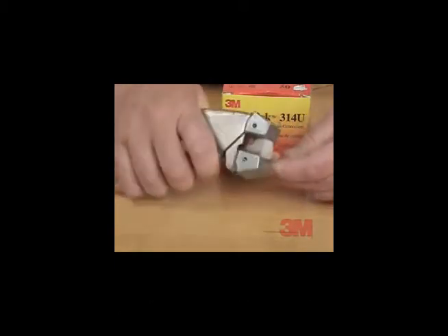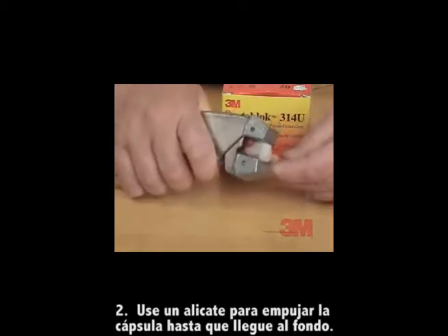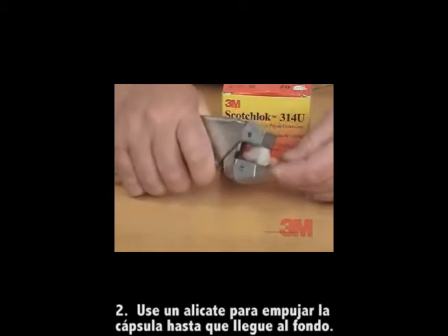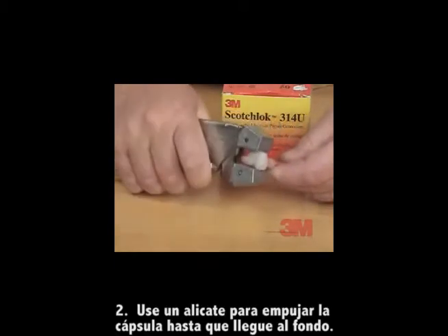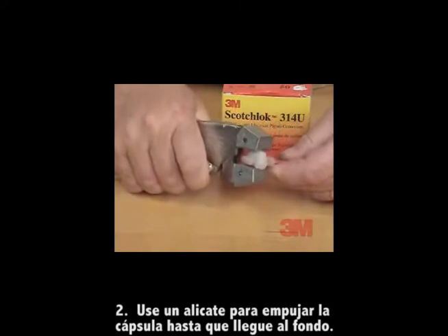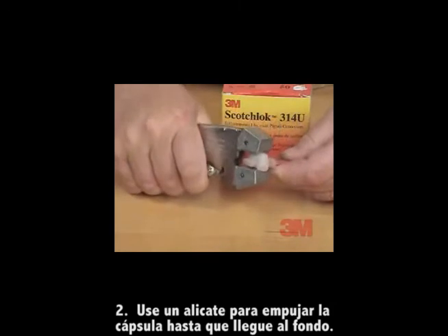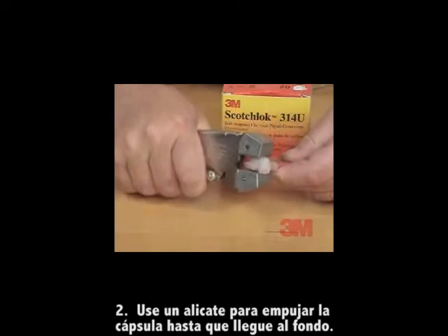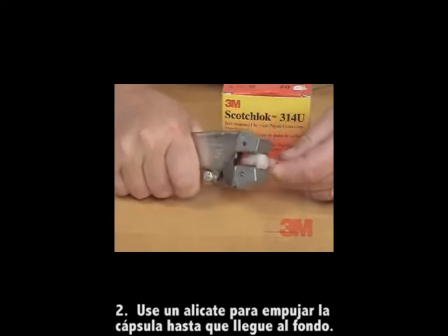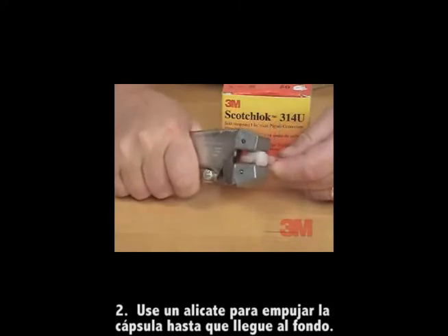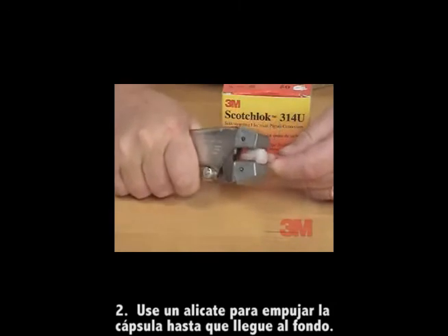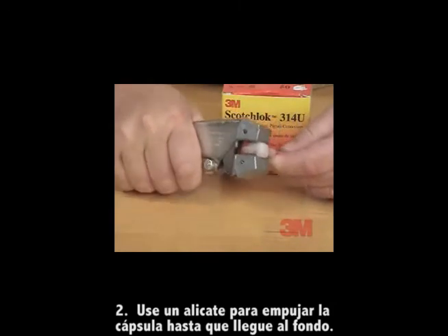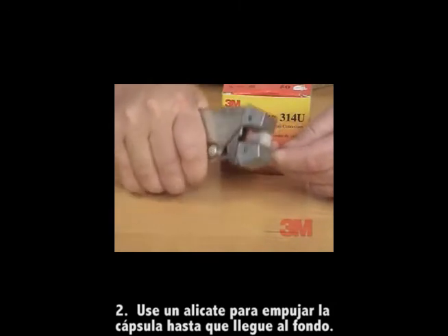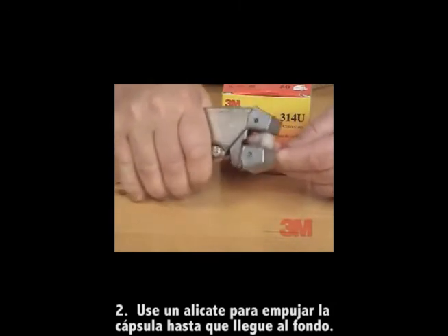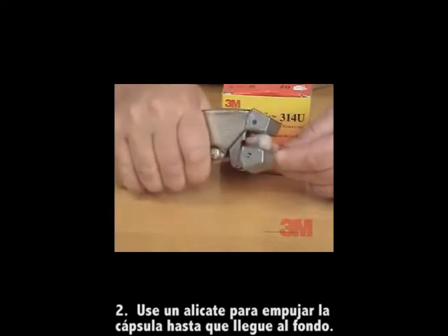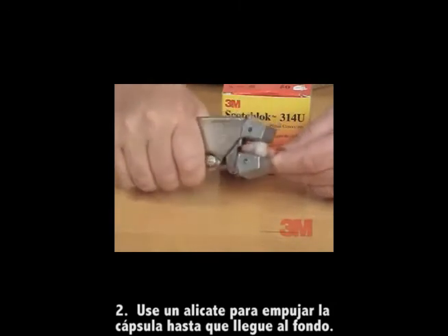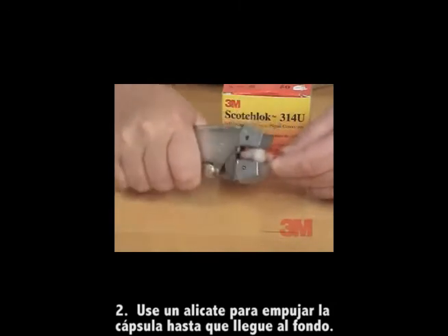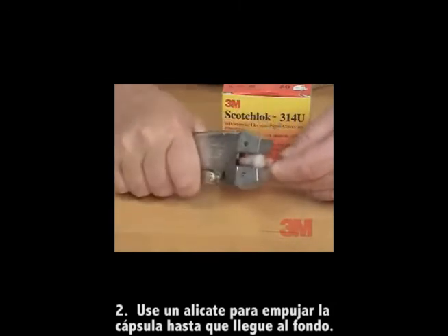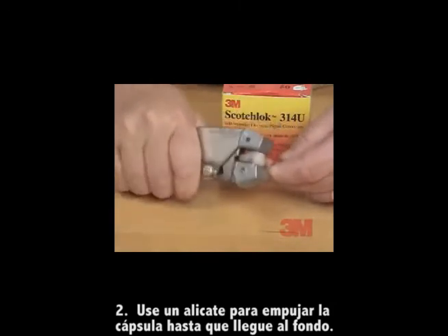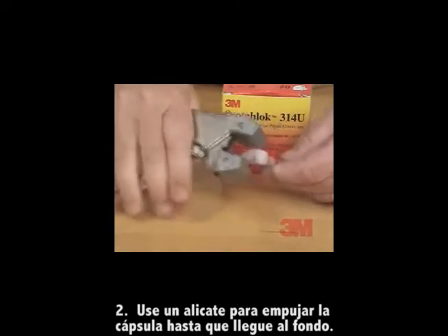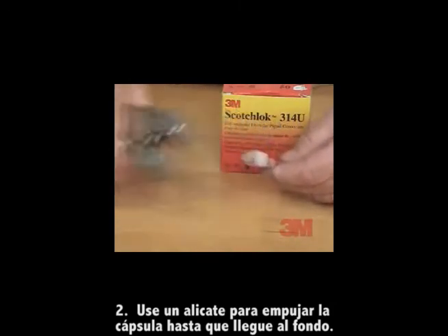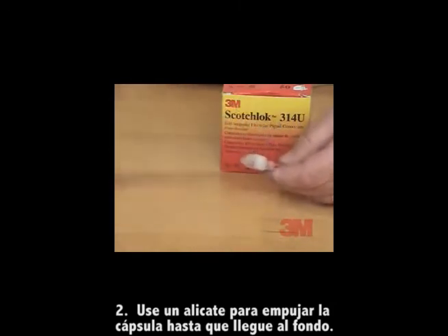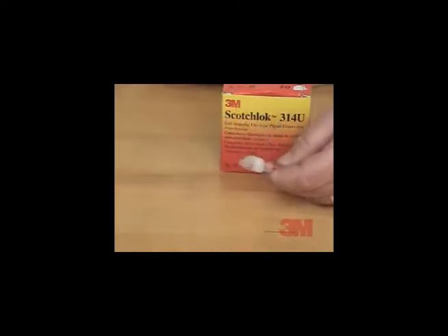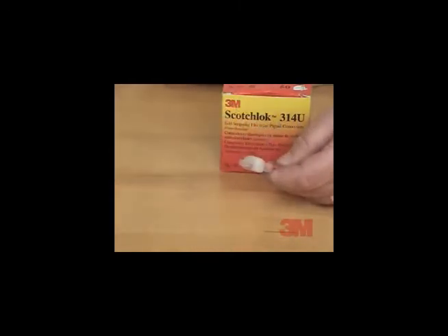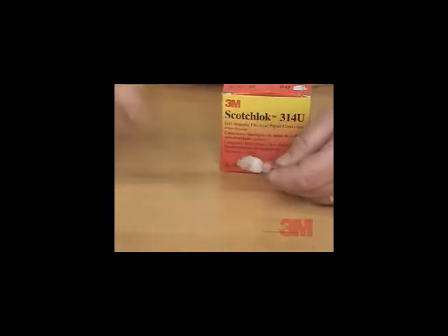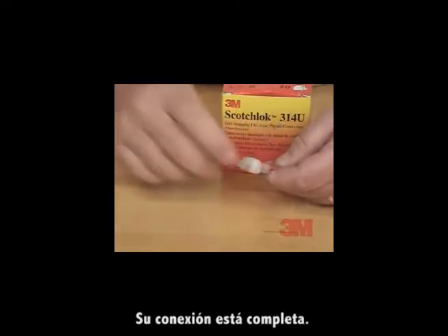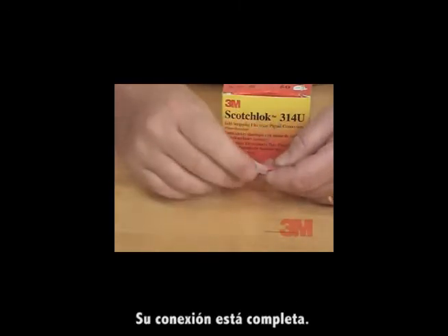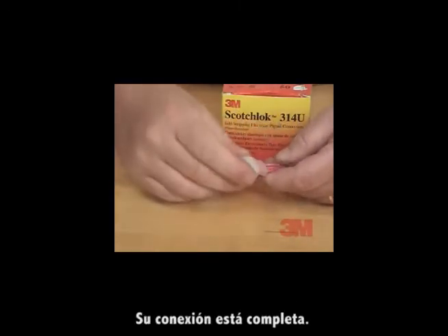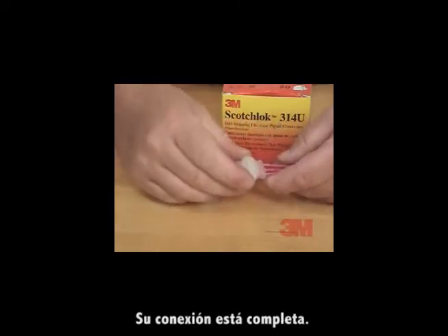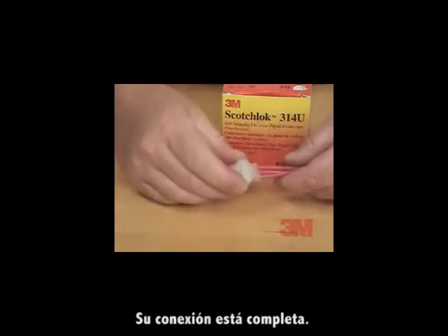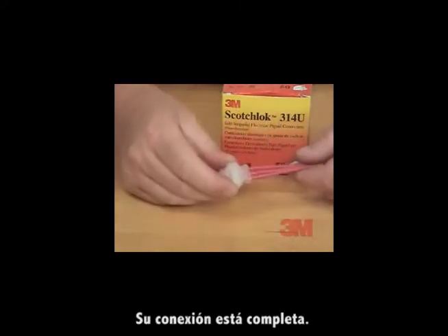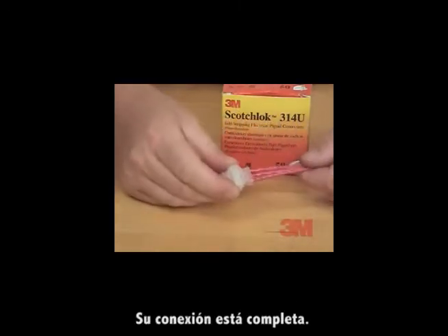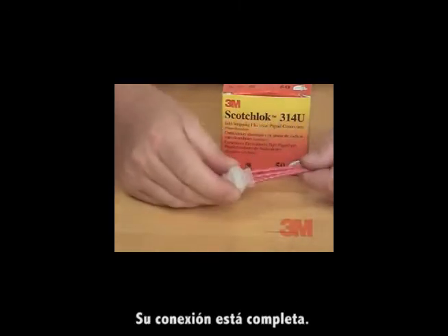Step two: push the cap straight down with pliers until it bottoms out. Your Pigtail connection is complete.